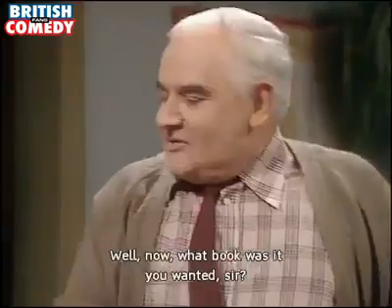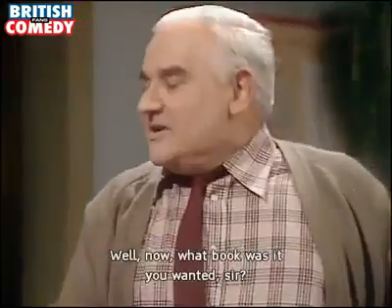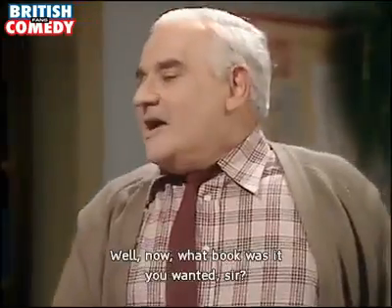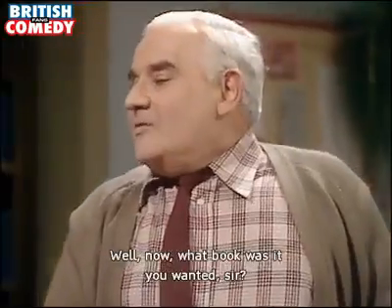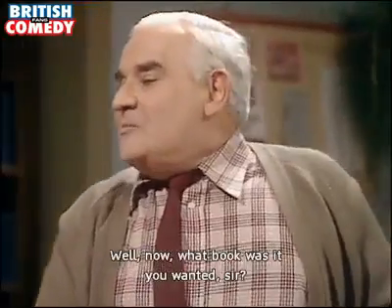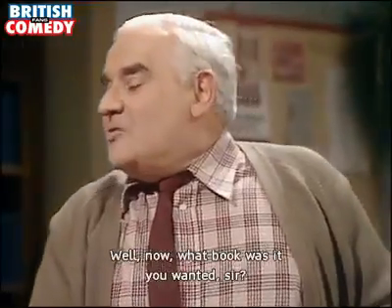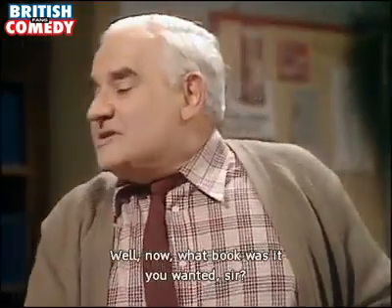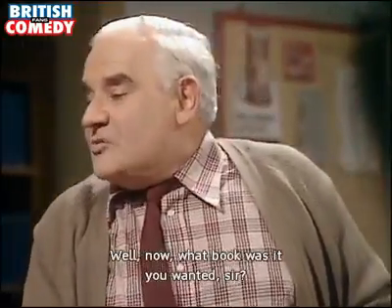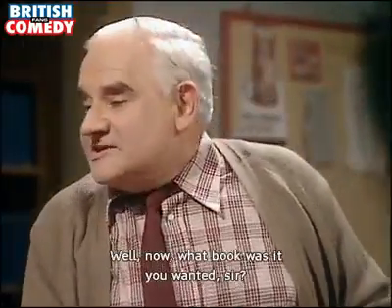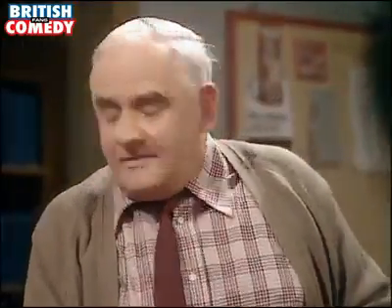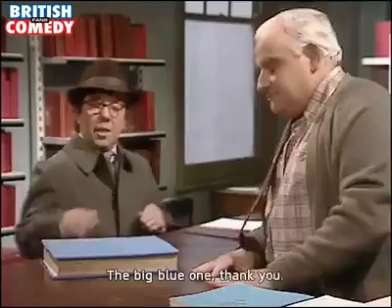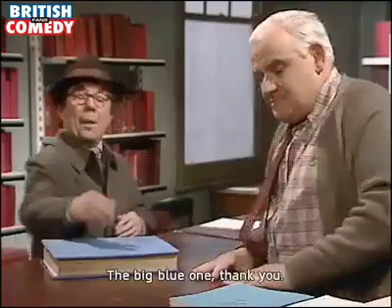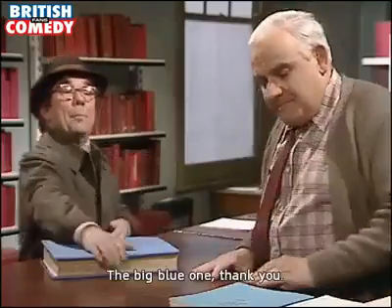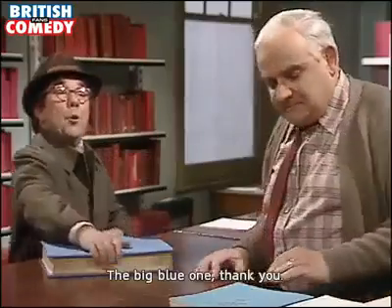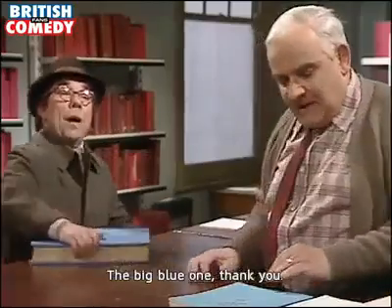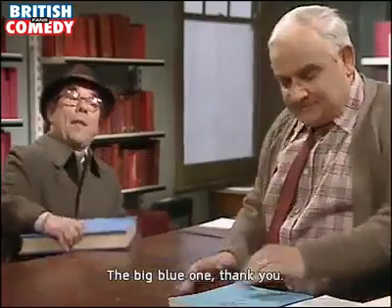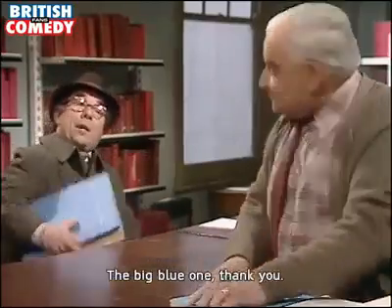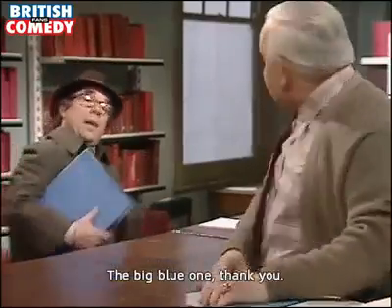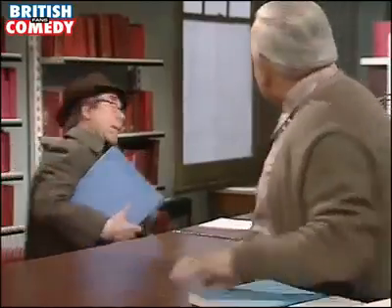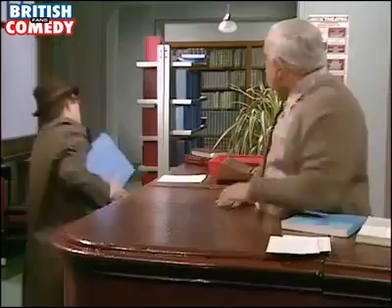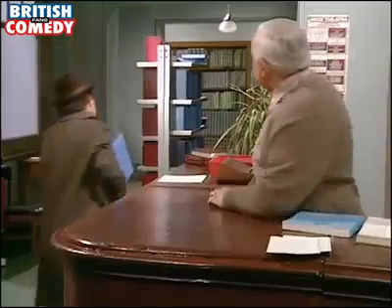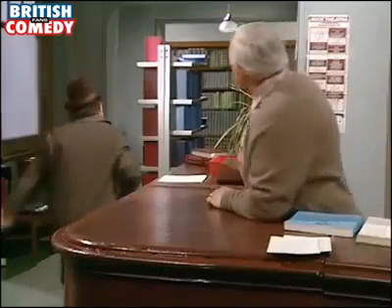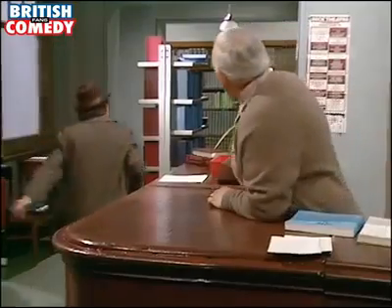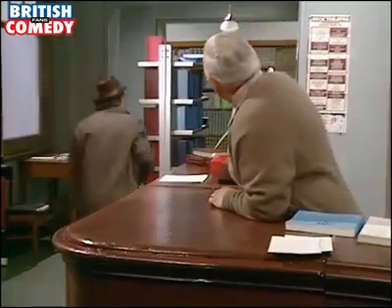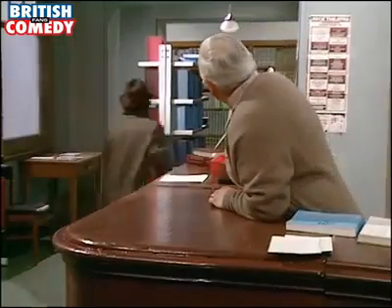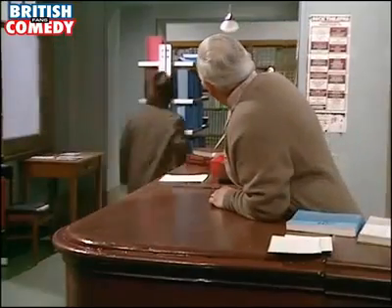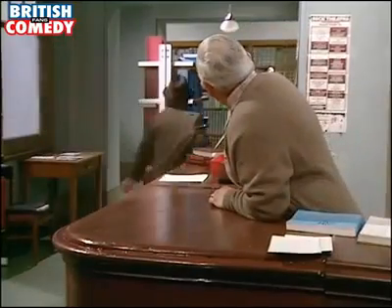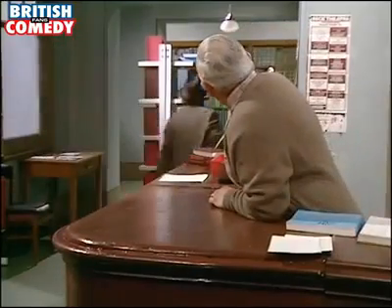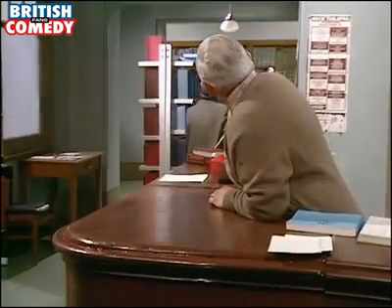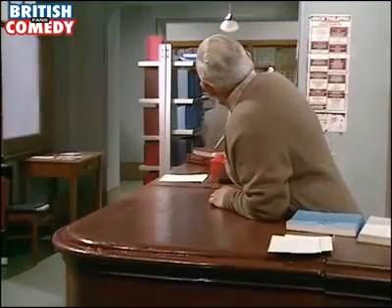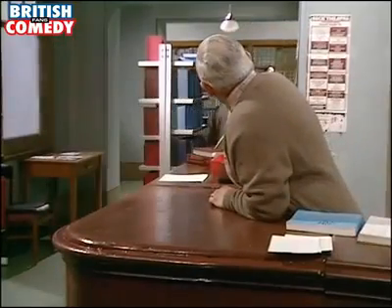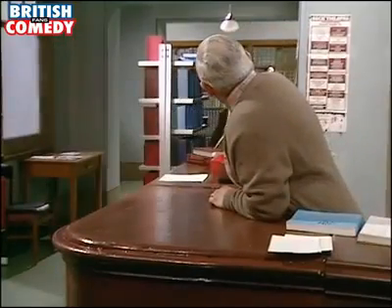Well now — what book was it you were wanting, sir? The big blue one.